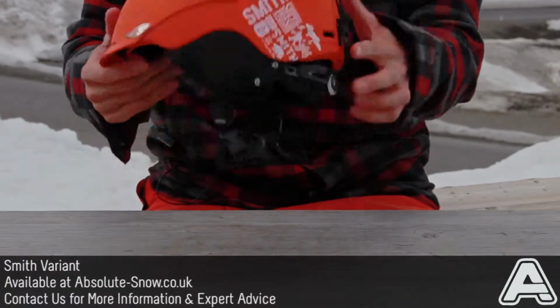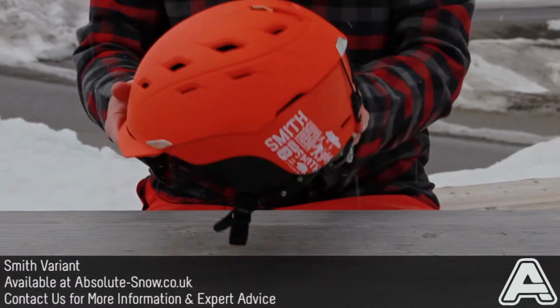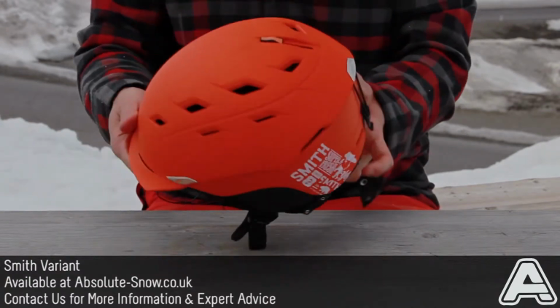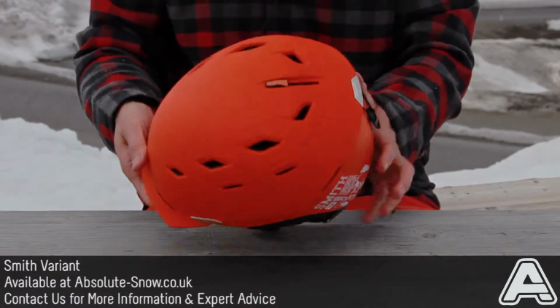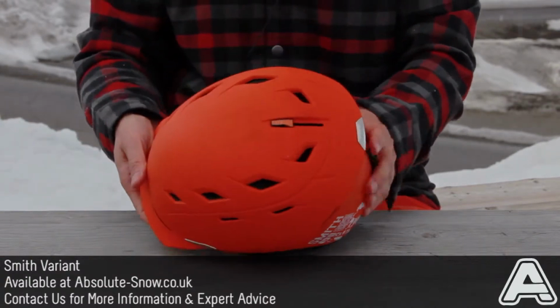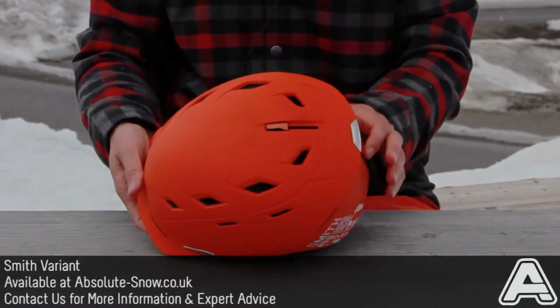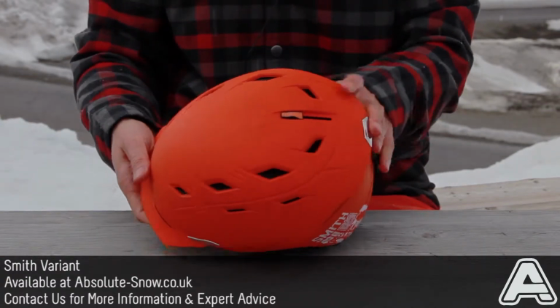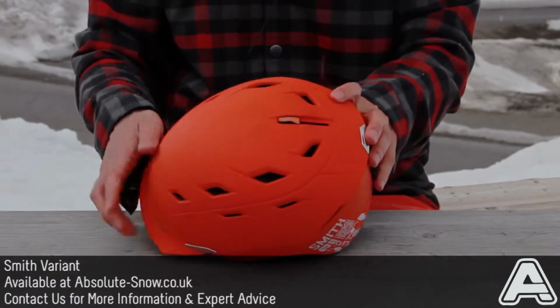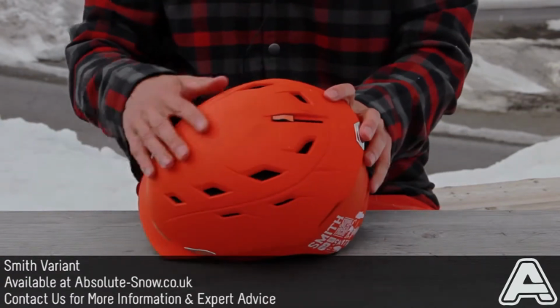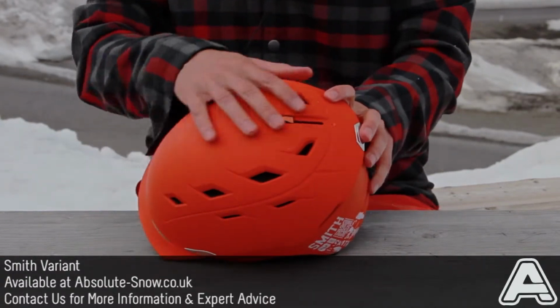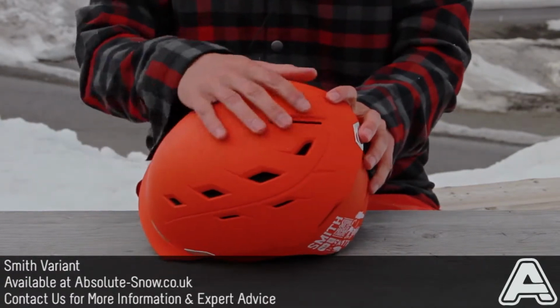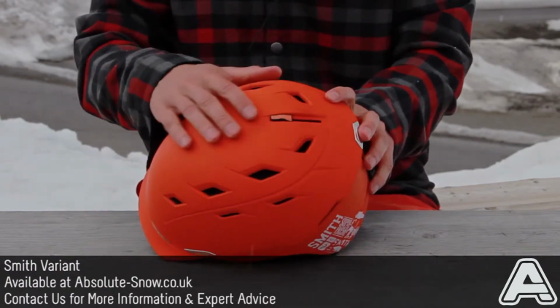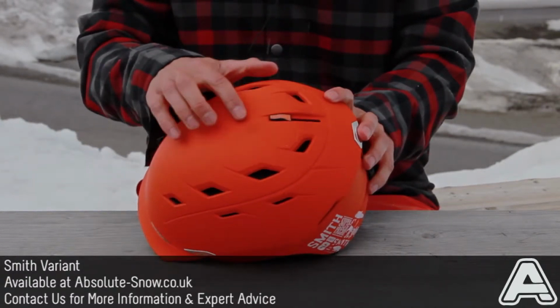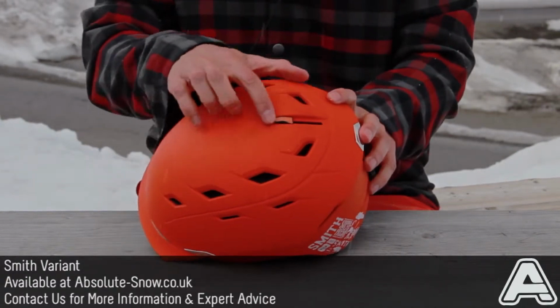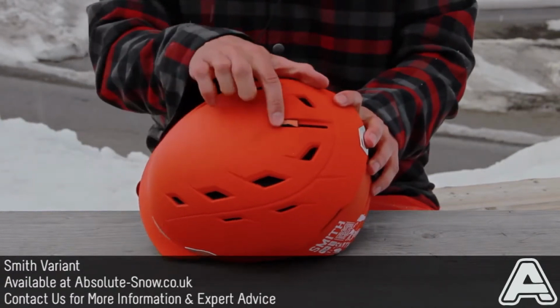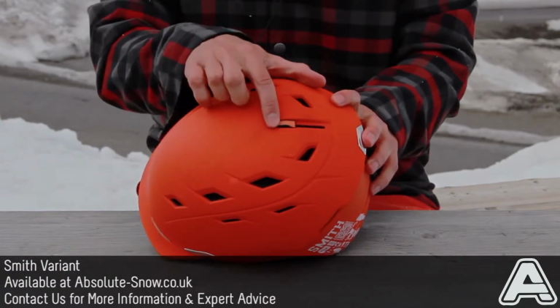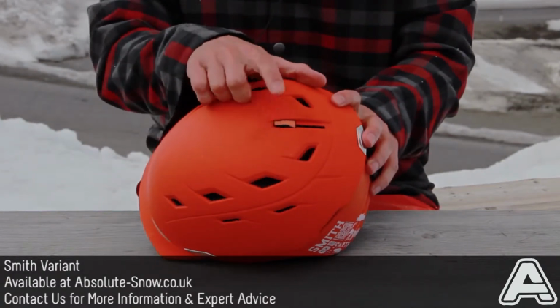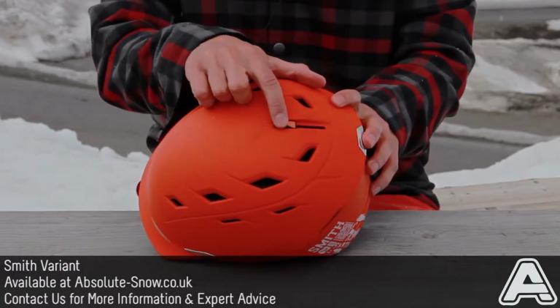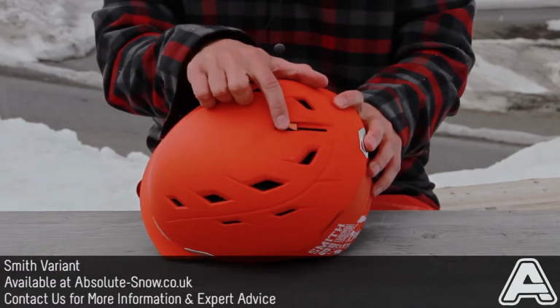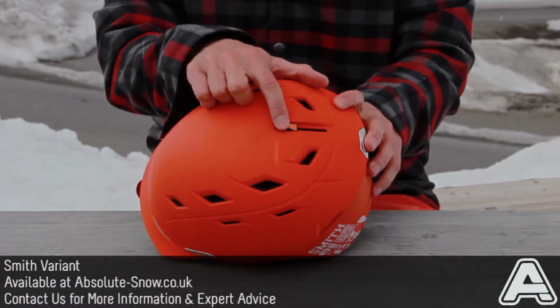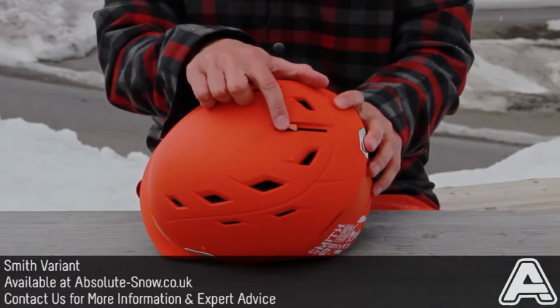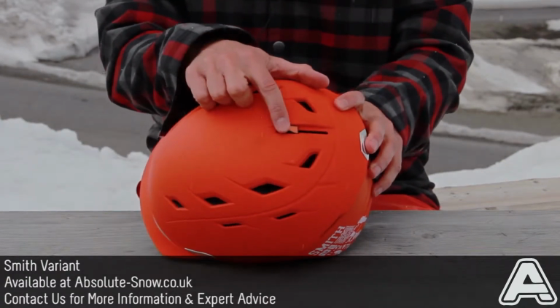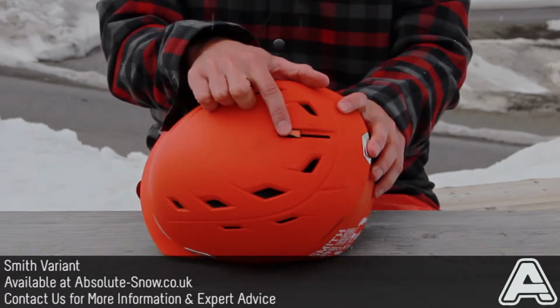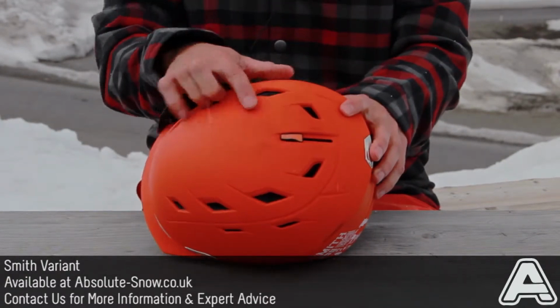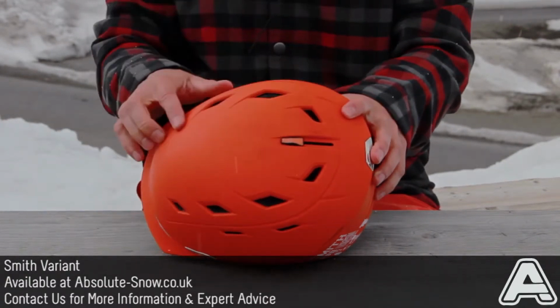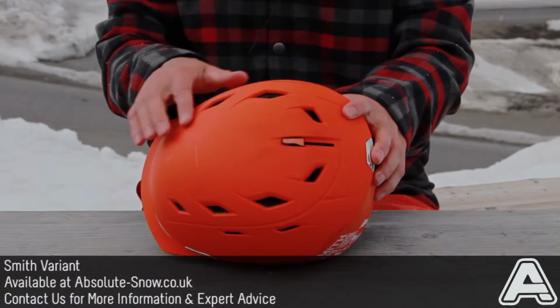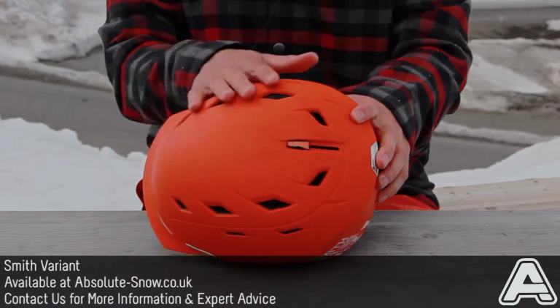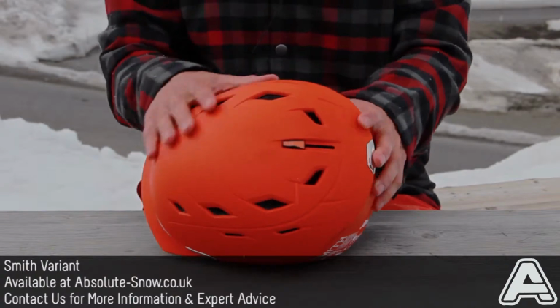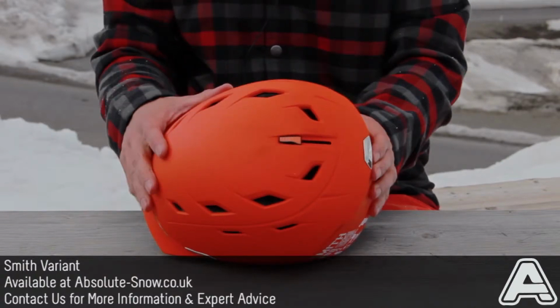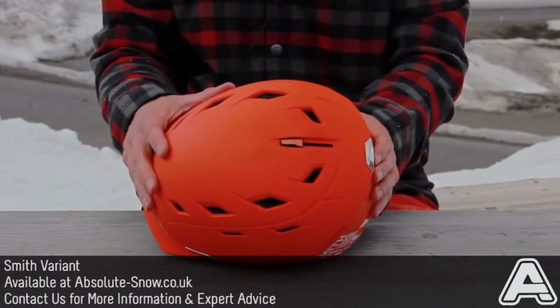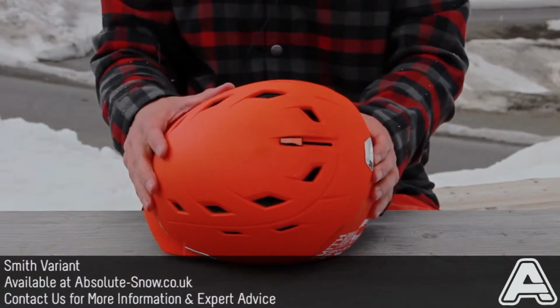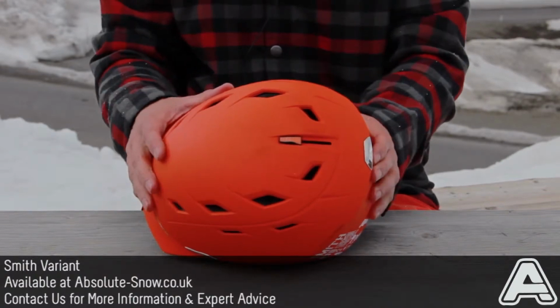This helmet's got 18 vents on the top, which are all adjustable with this slider here, so you can have them open and closed.